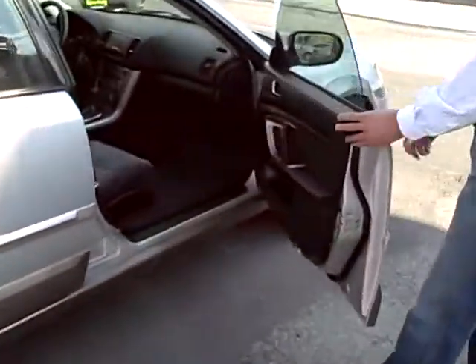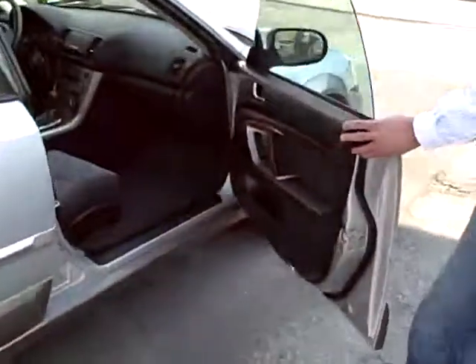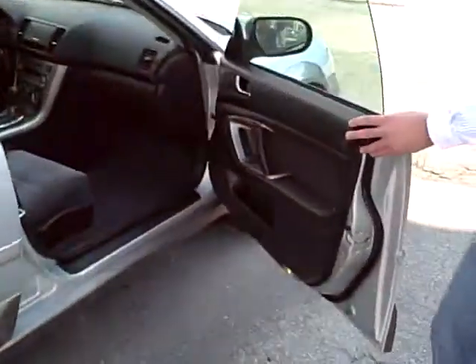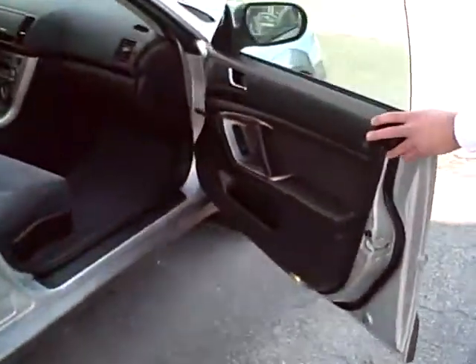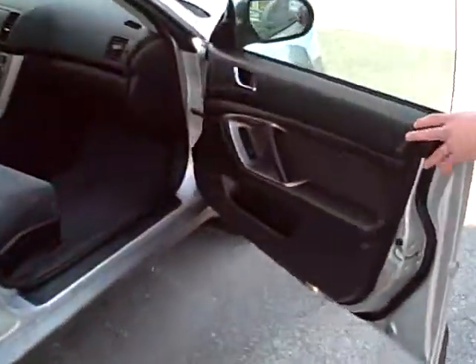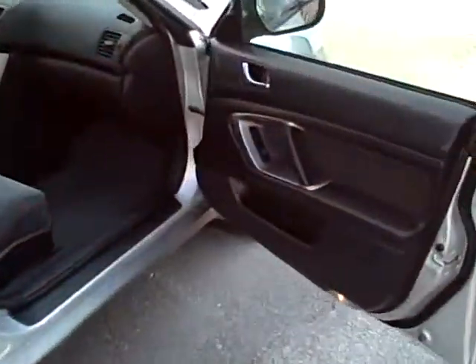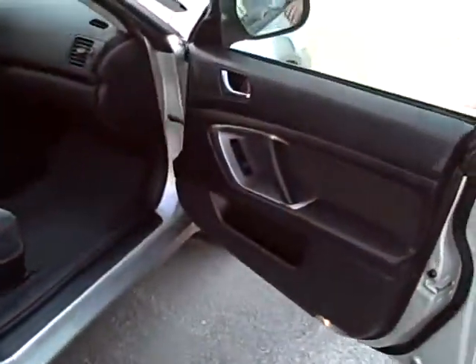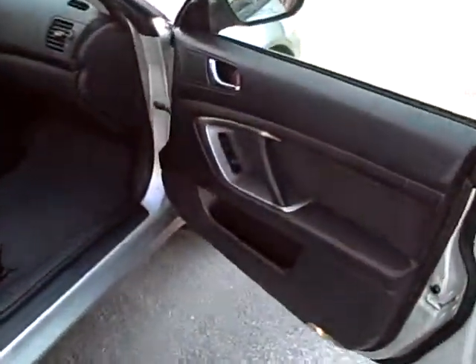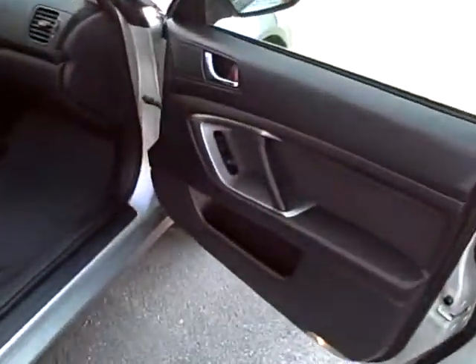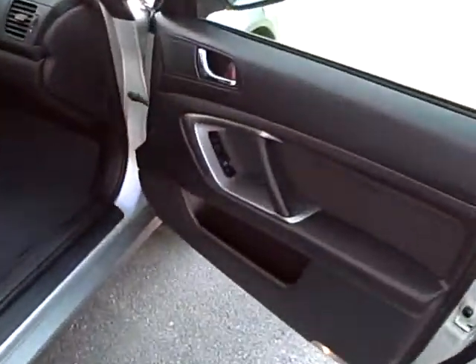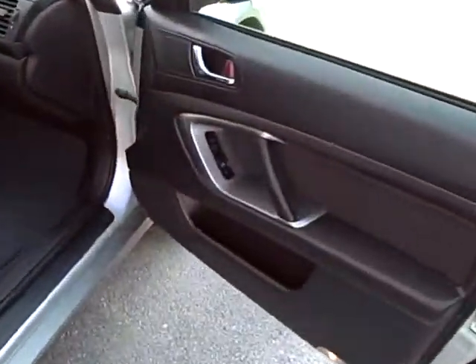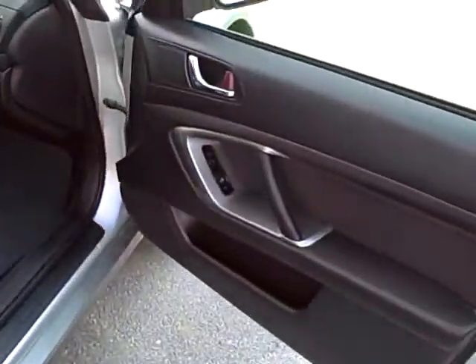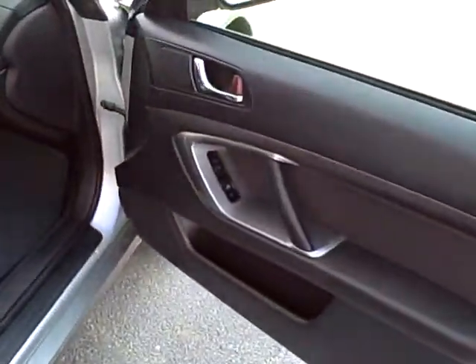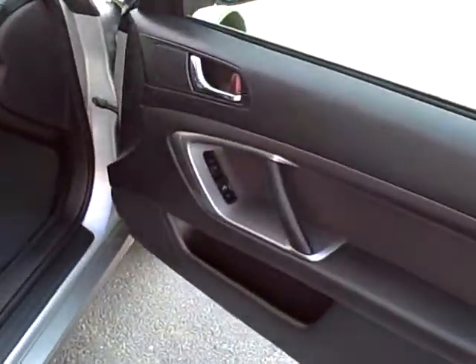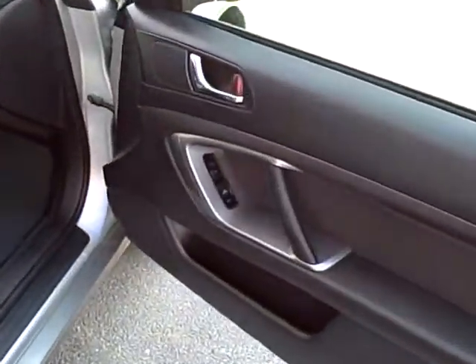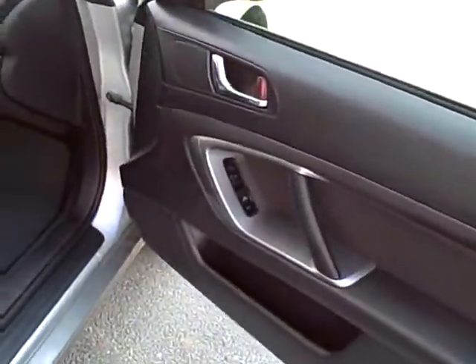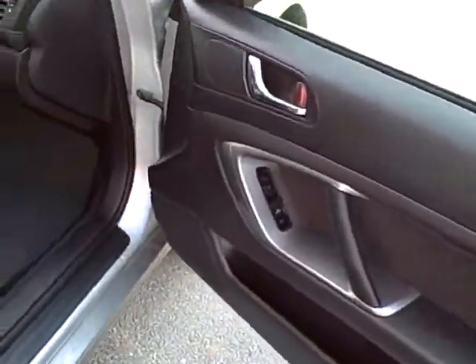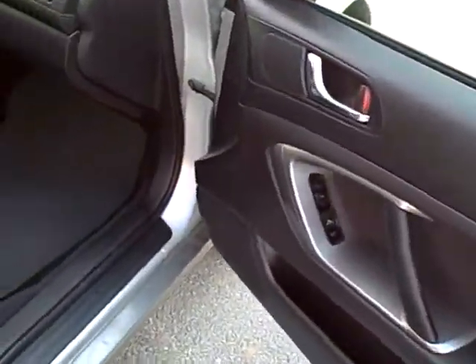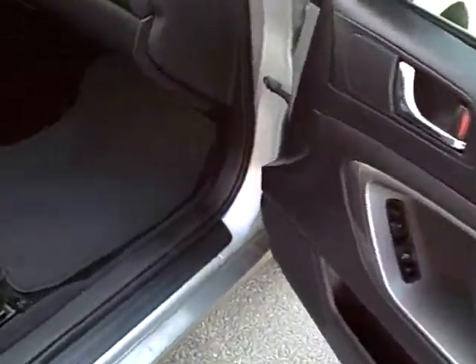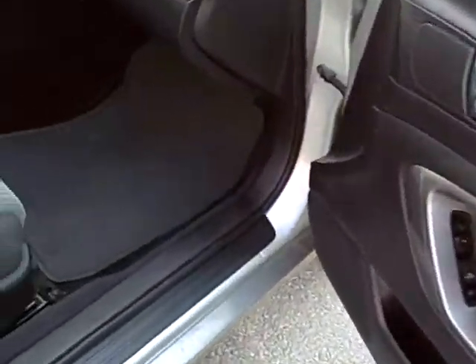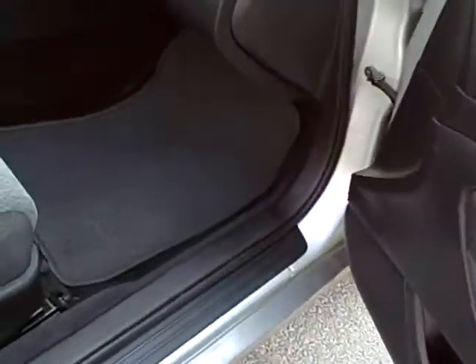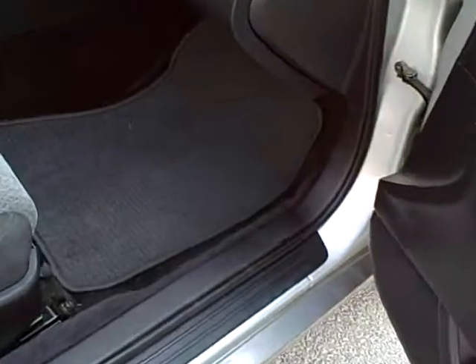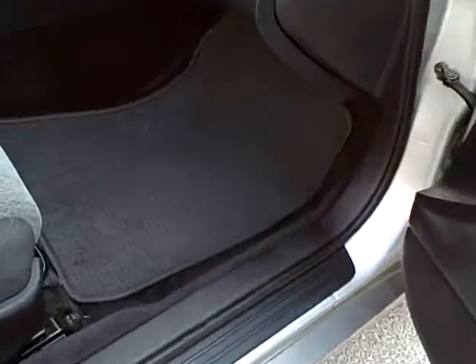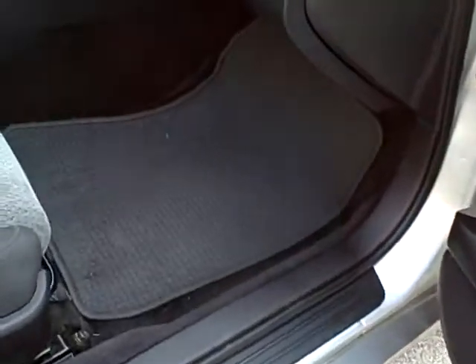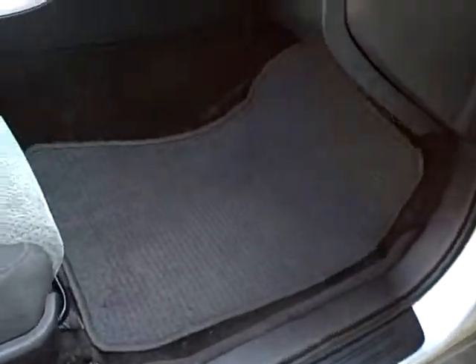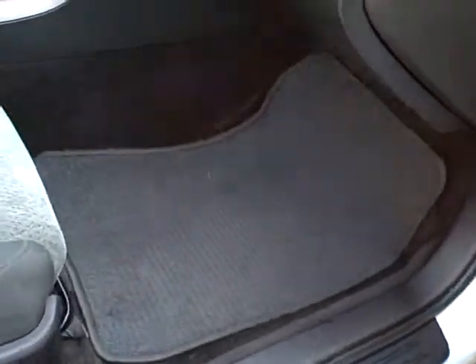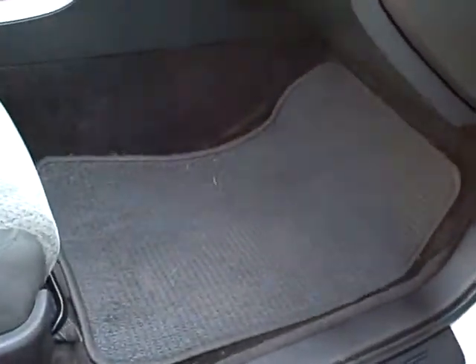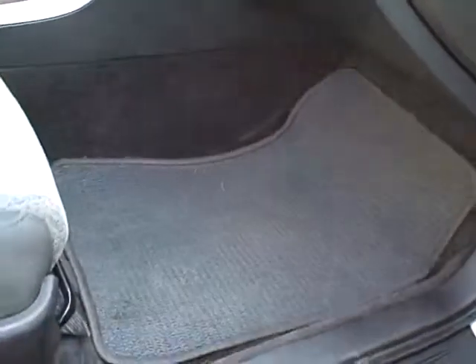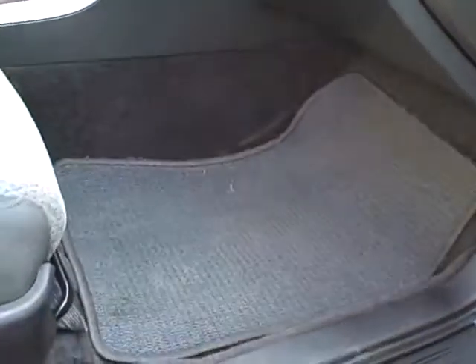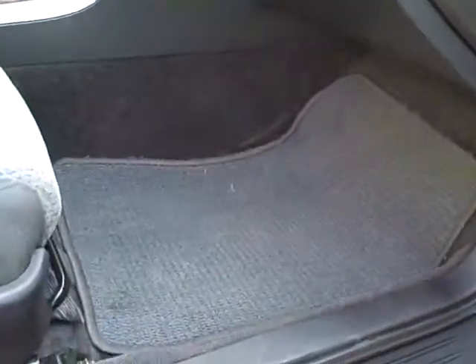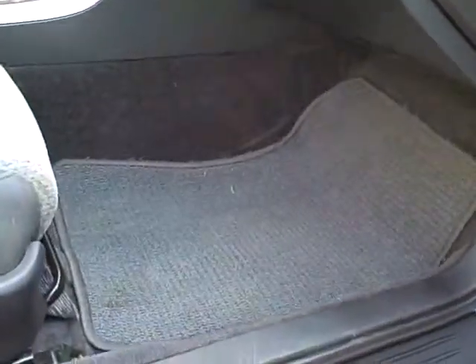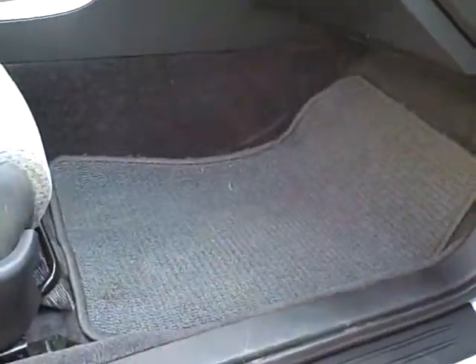Finally, looking in the front passenger seating area — once again, the interior is all in very nice condition.